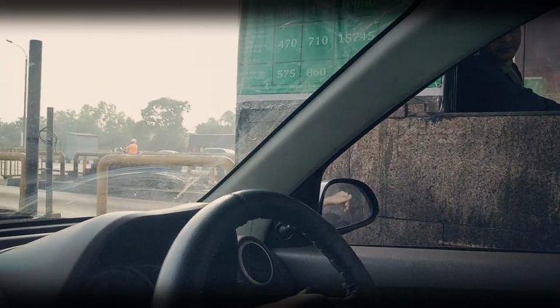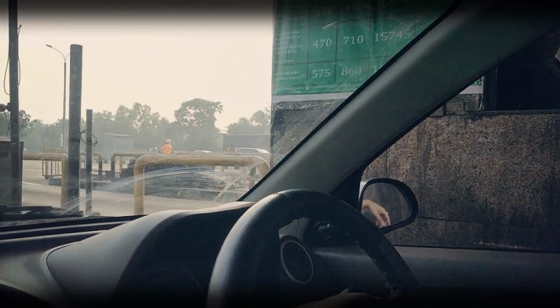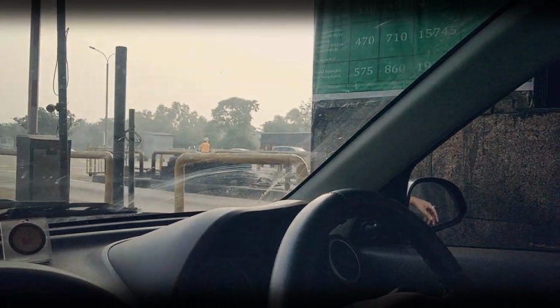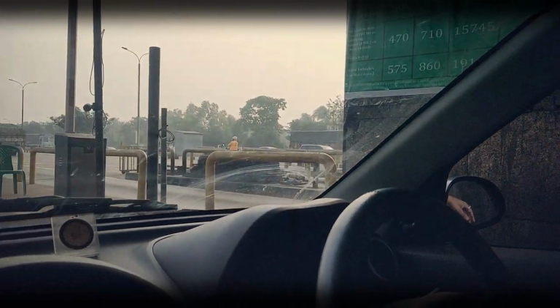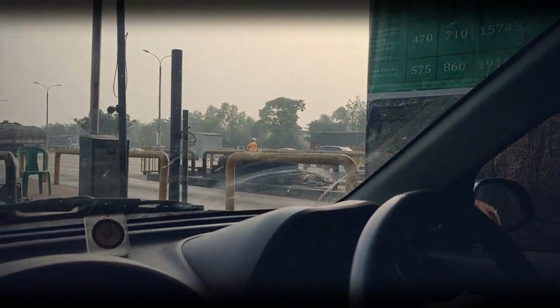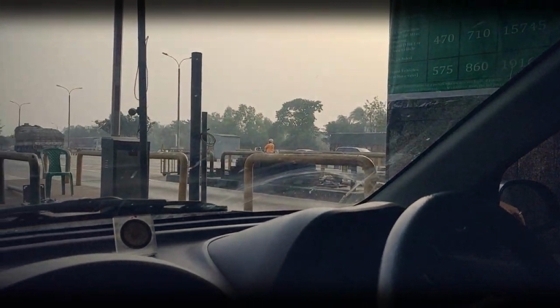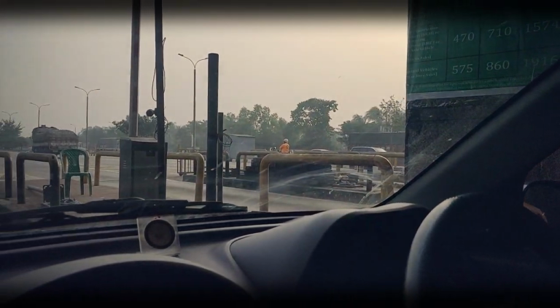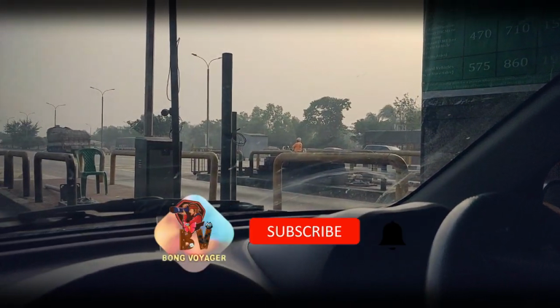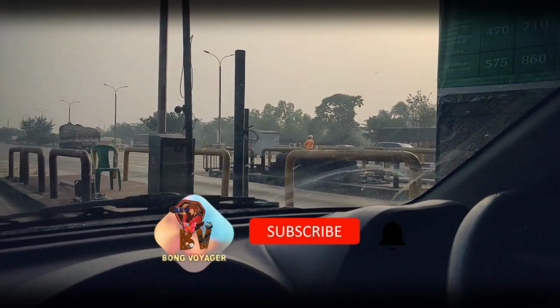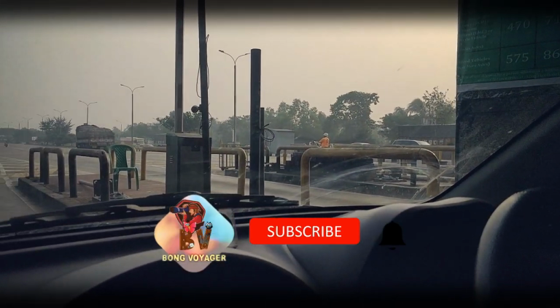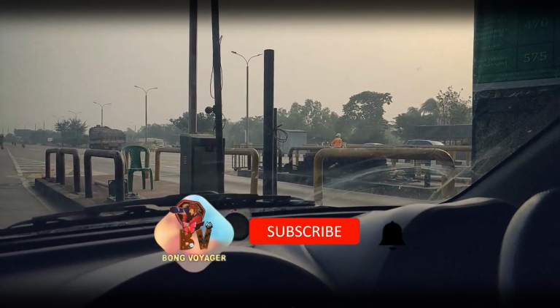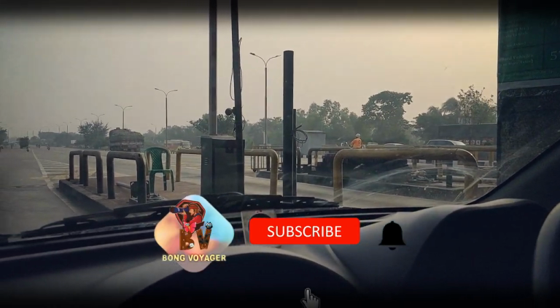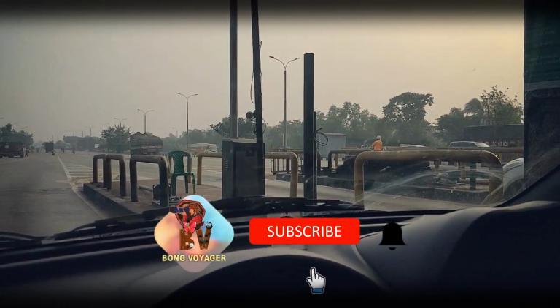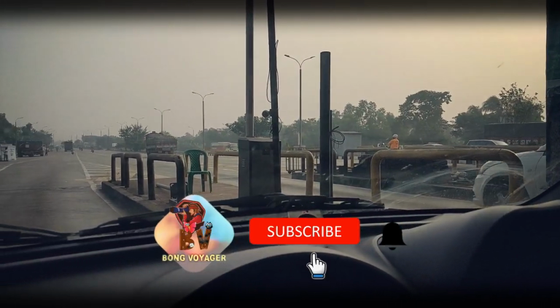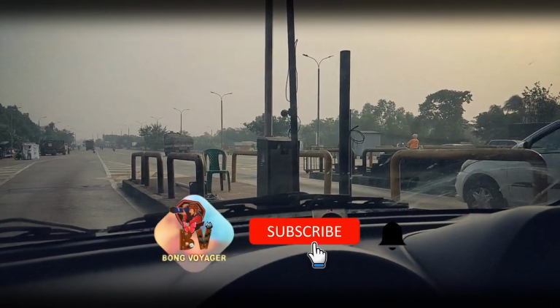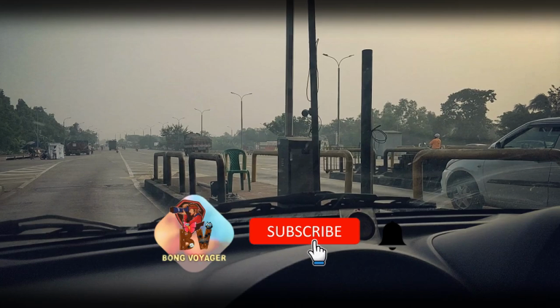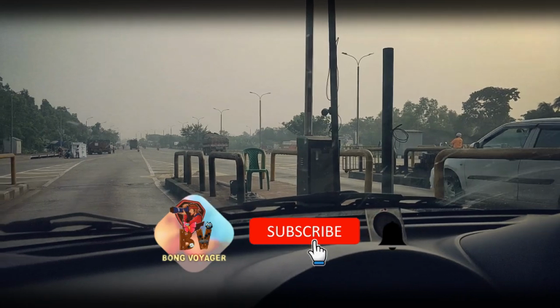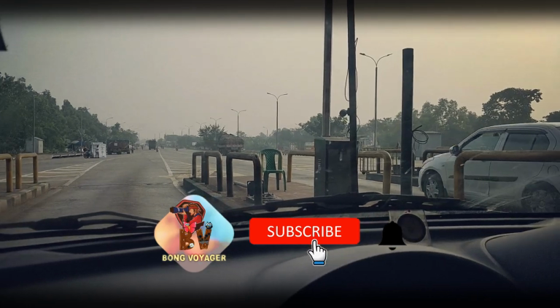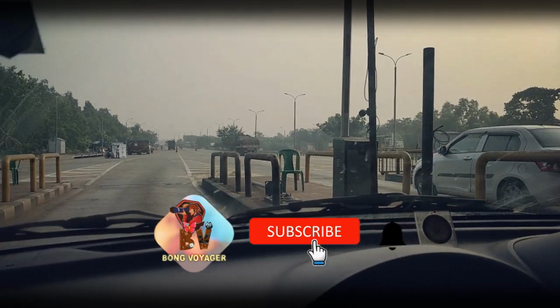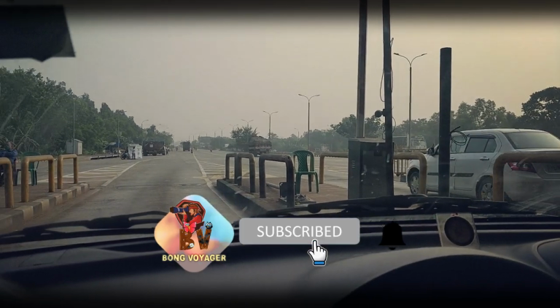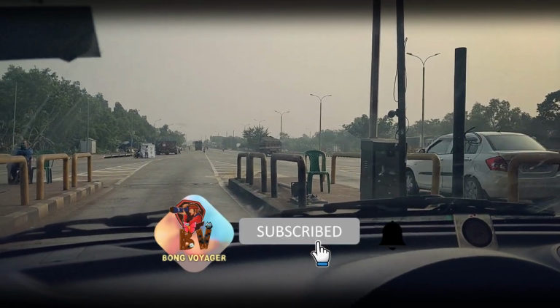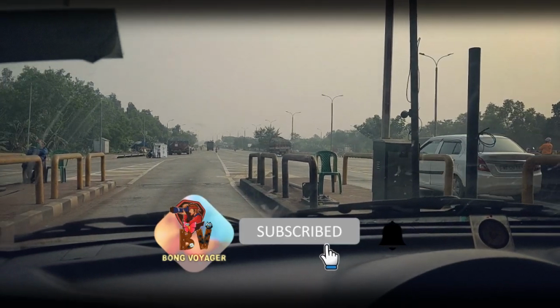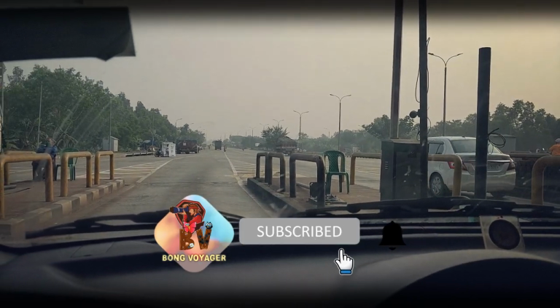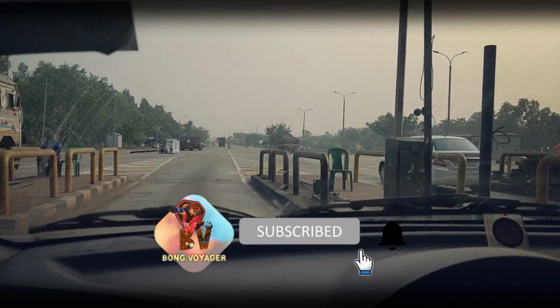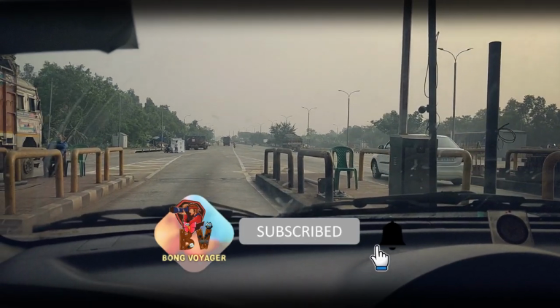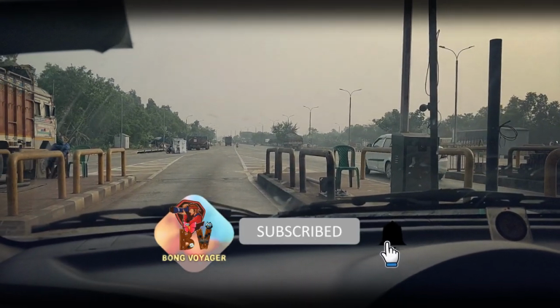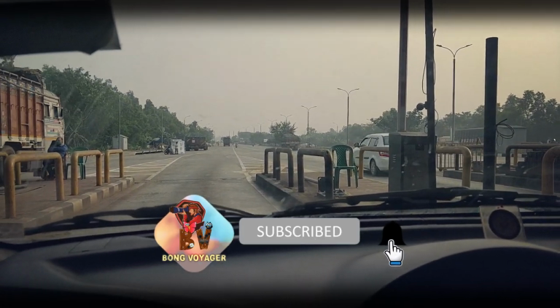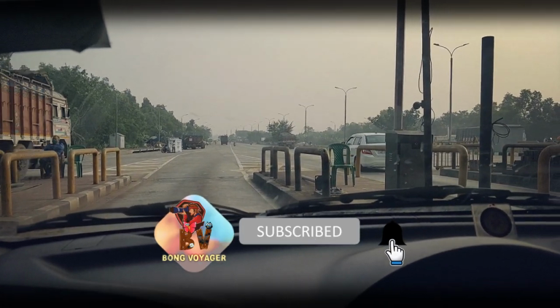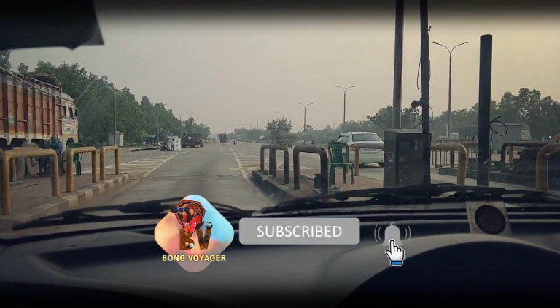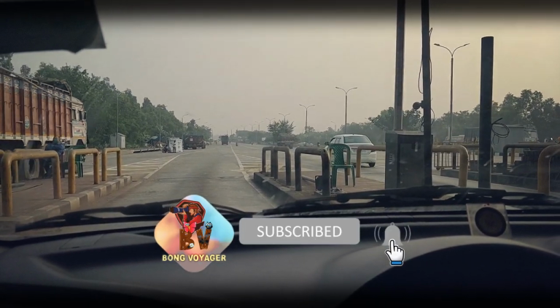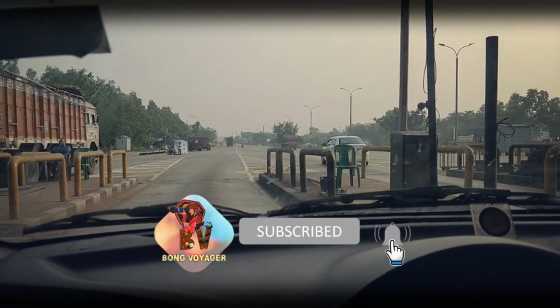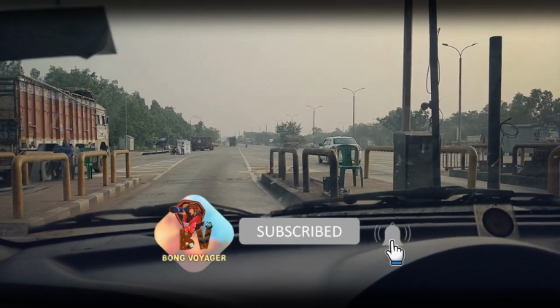Don't forget to like, share and subscribe to my channel, and also press the bell icon to get further notifications.